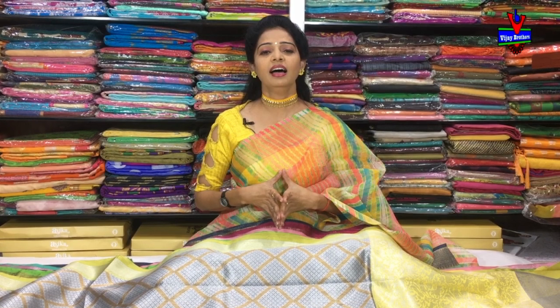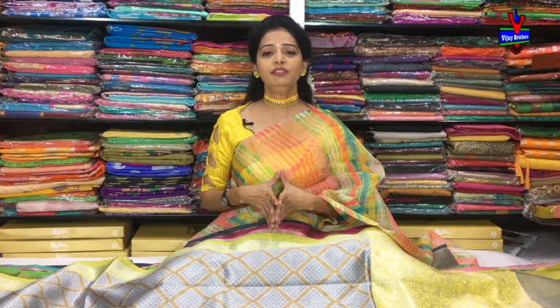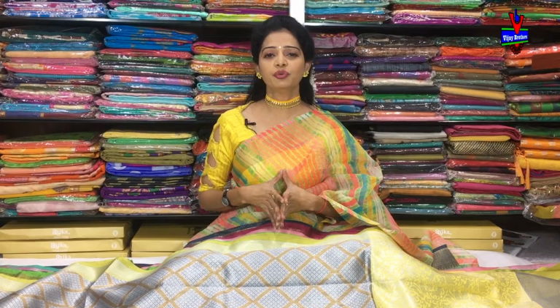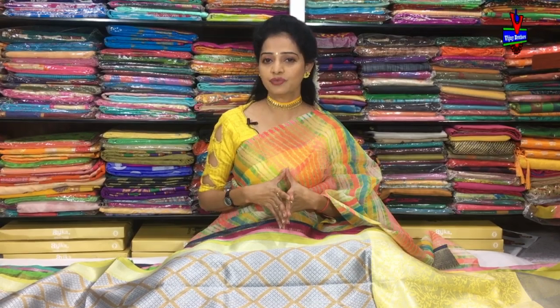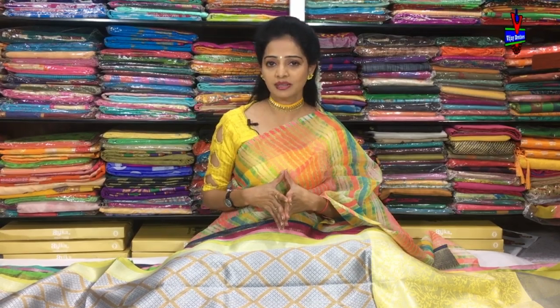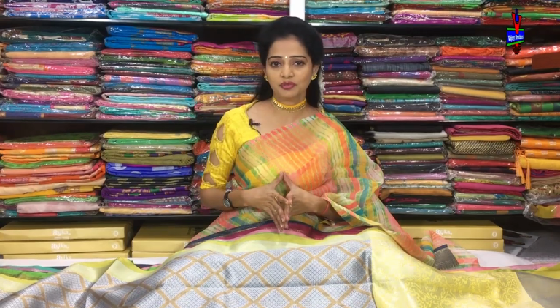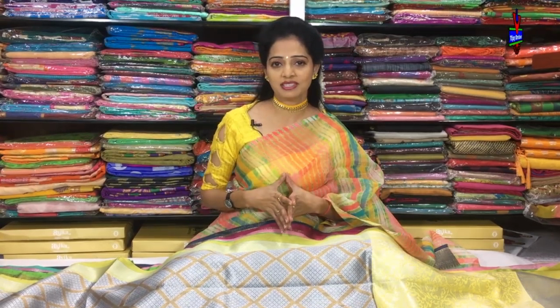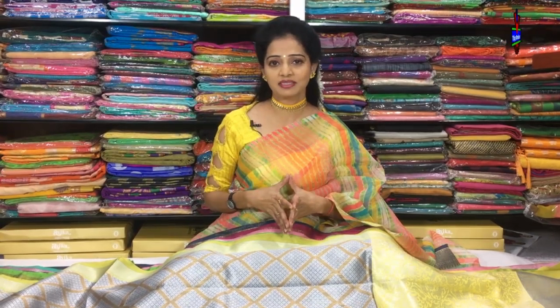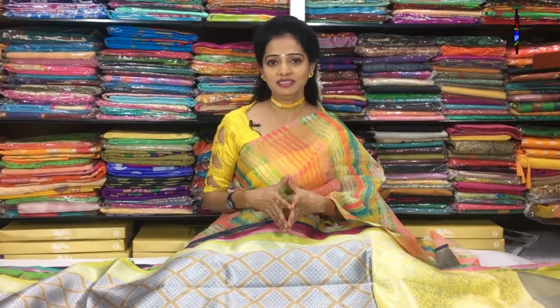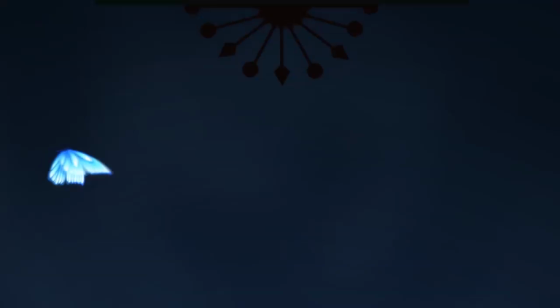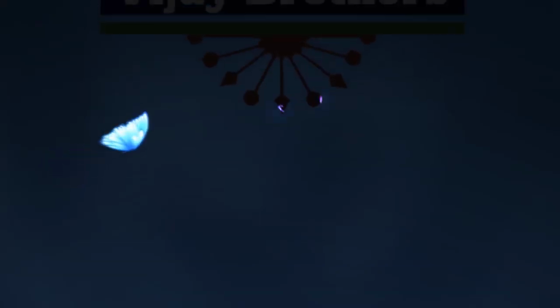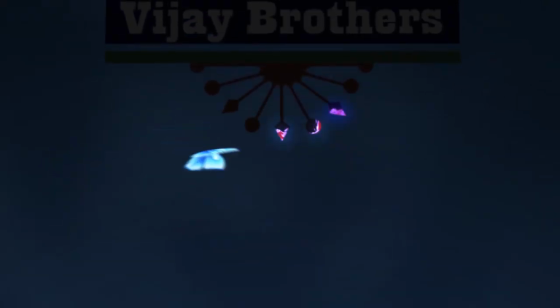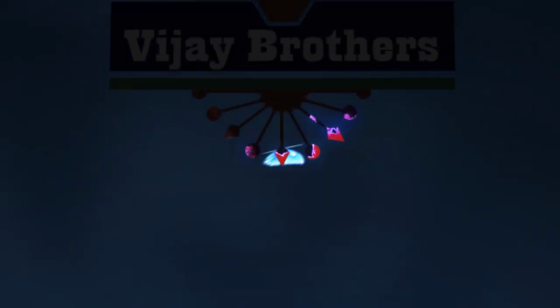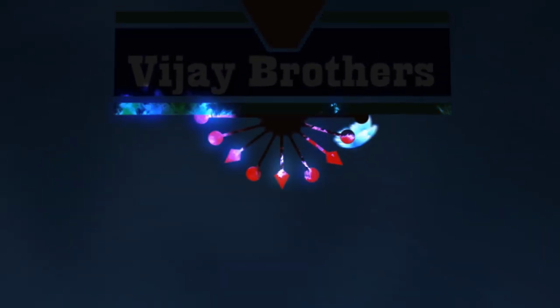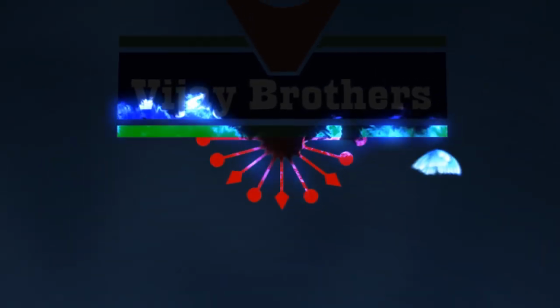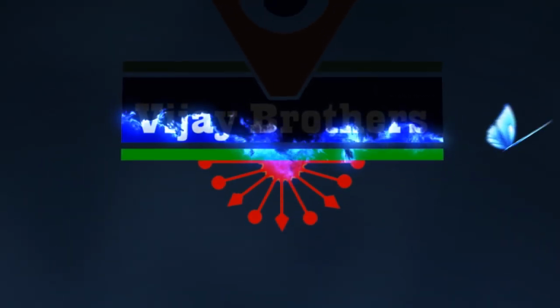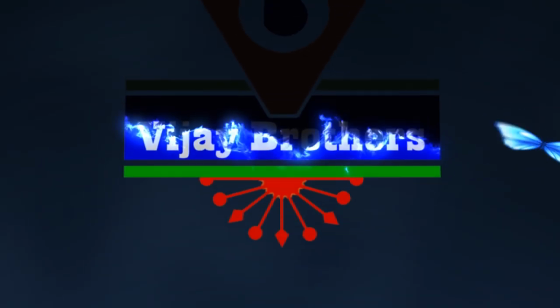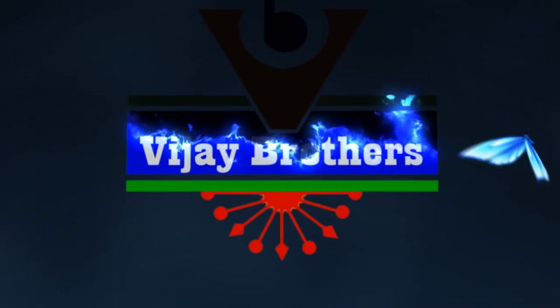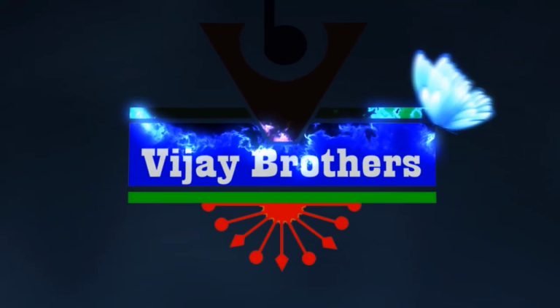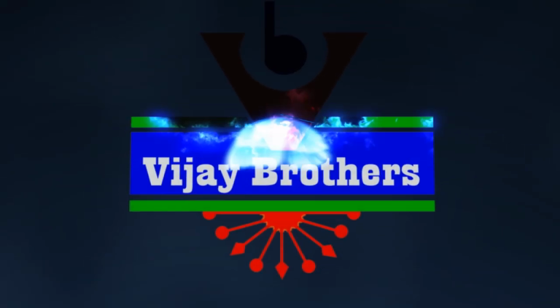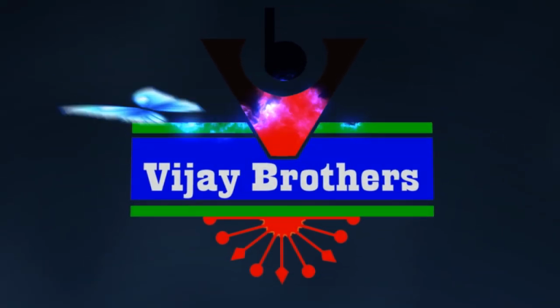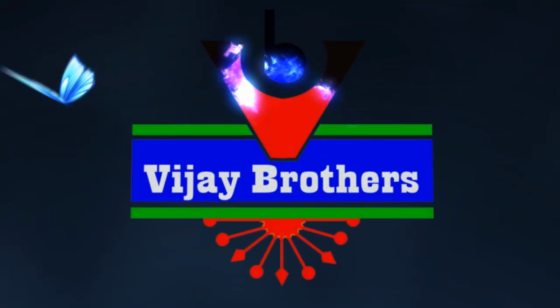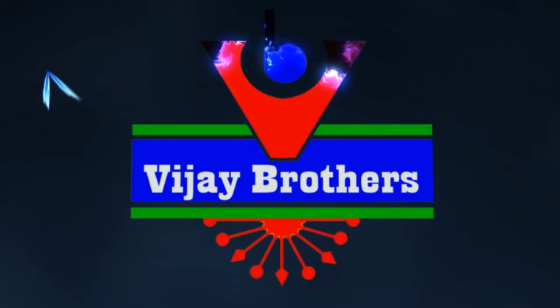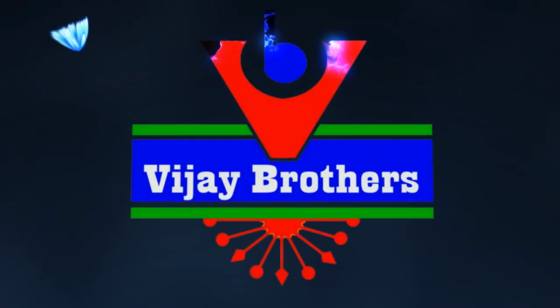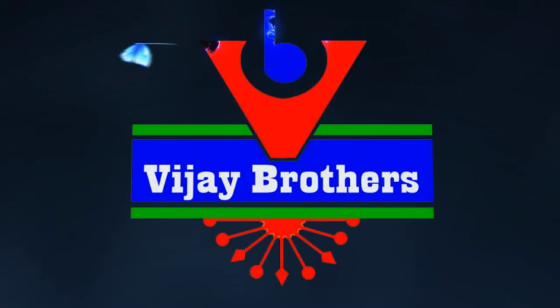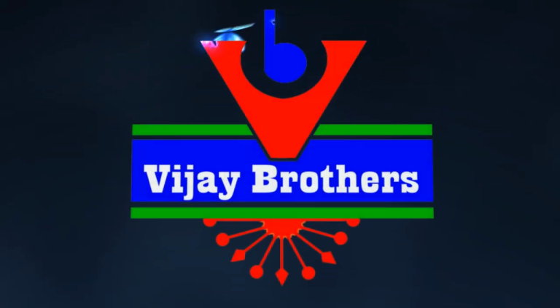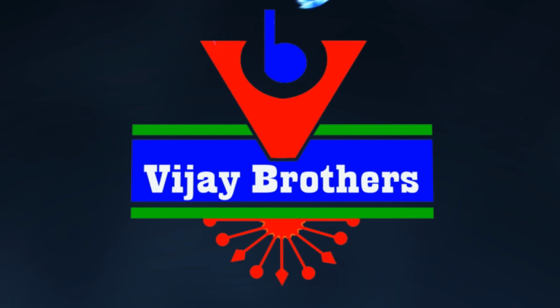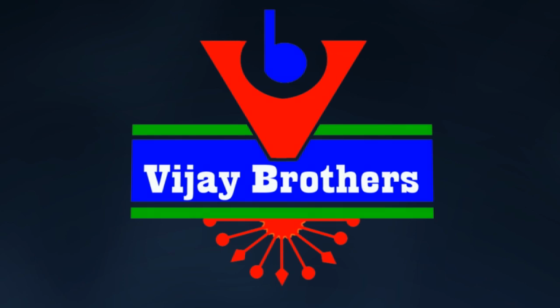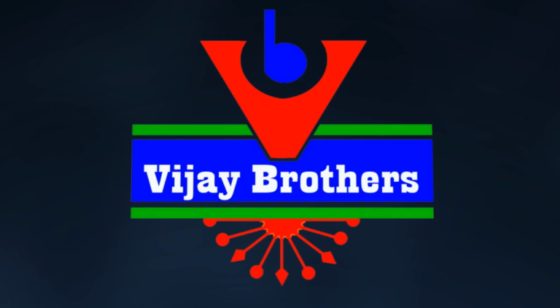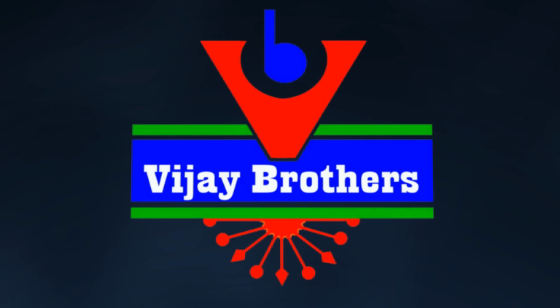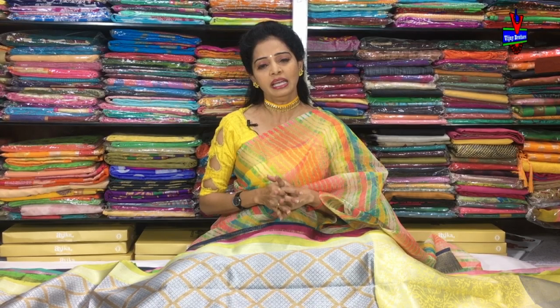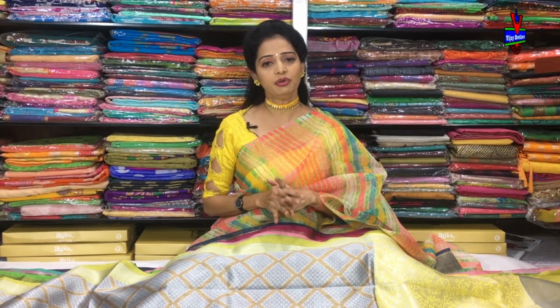Hi Viewers, welcome to Vijay Brothers. Today,